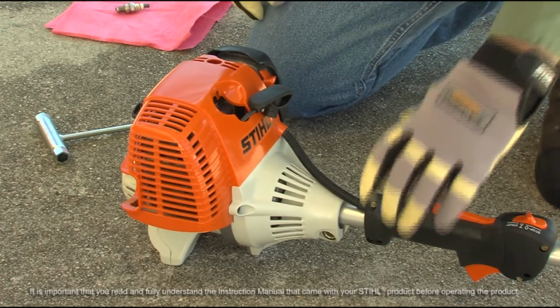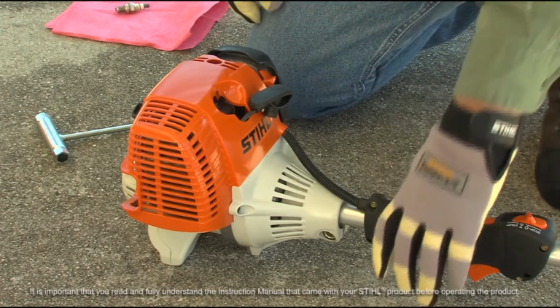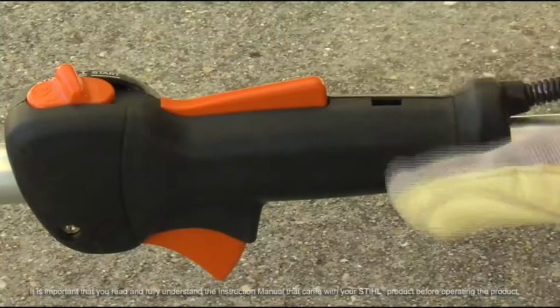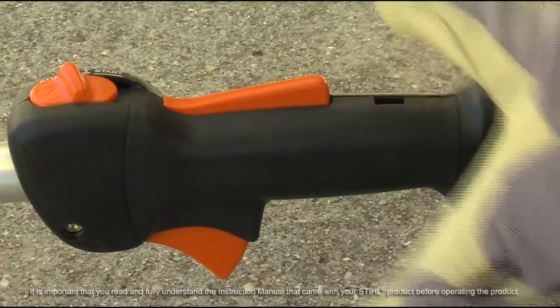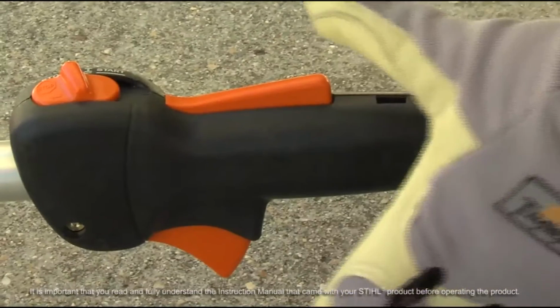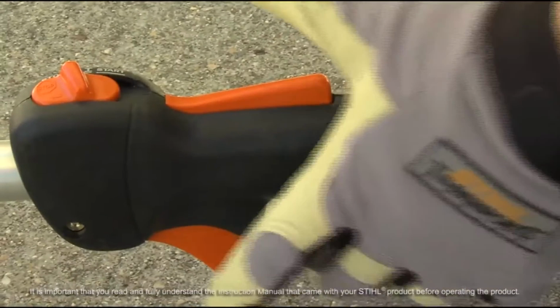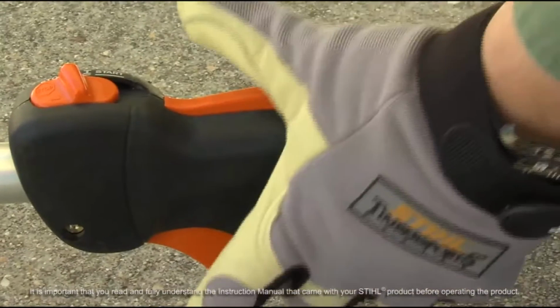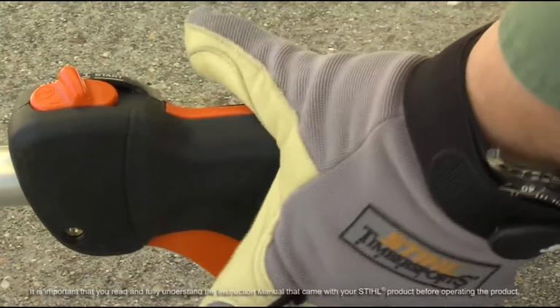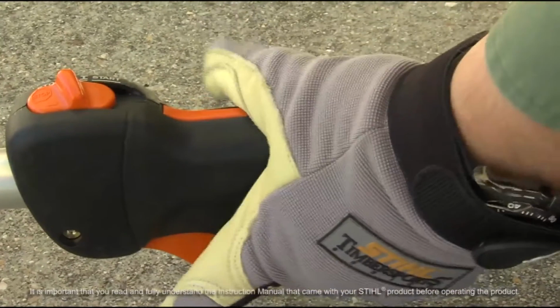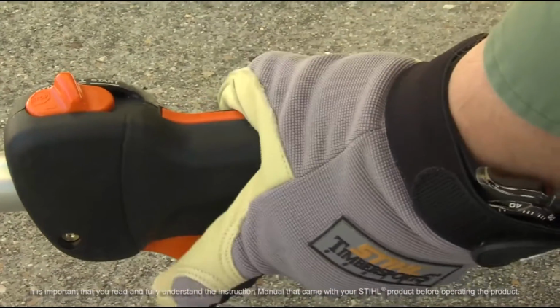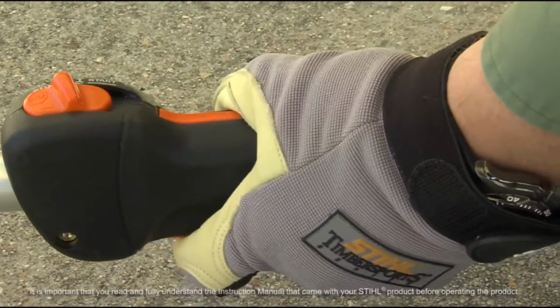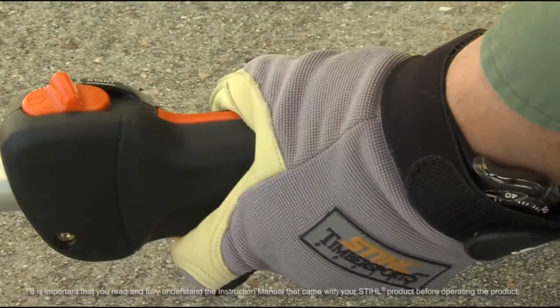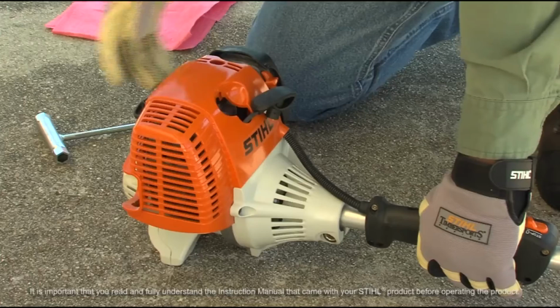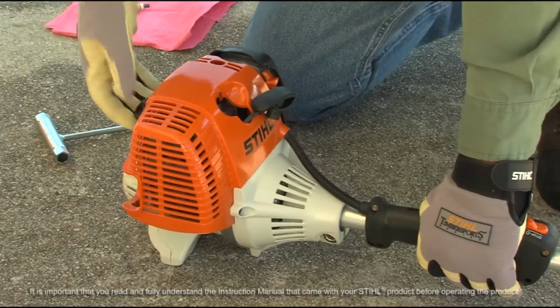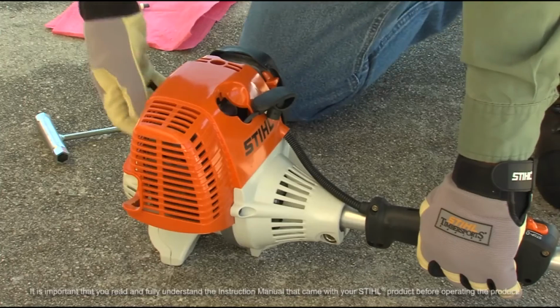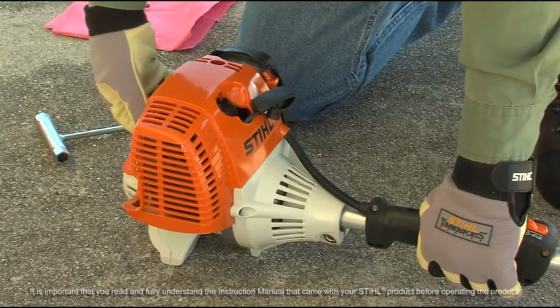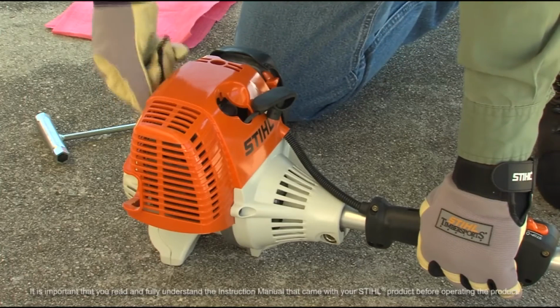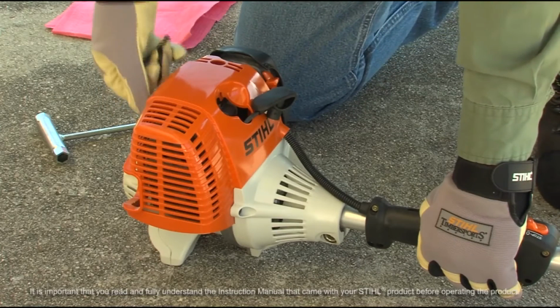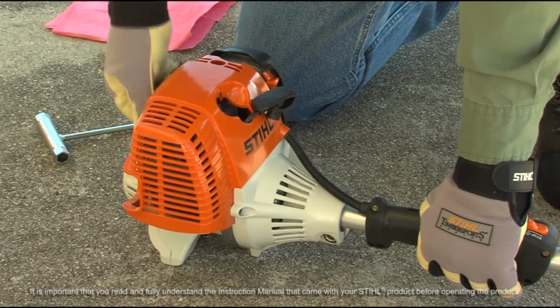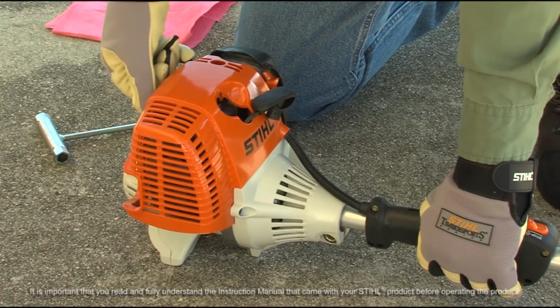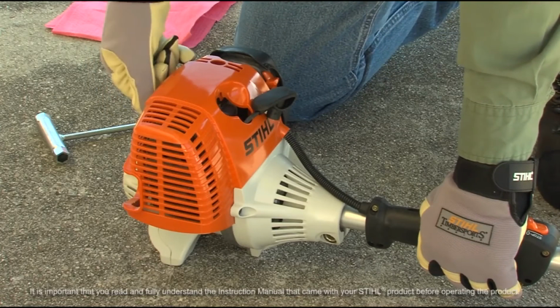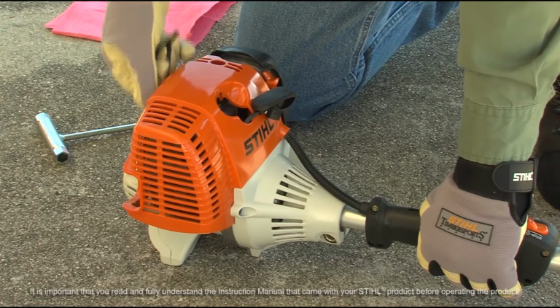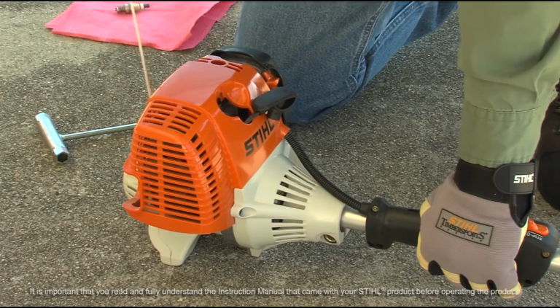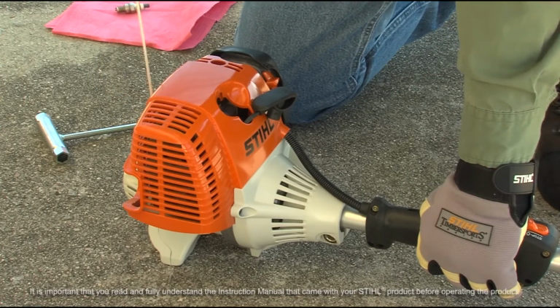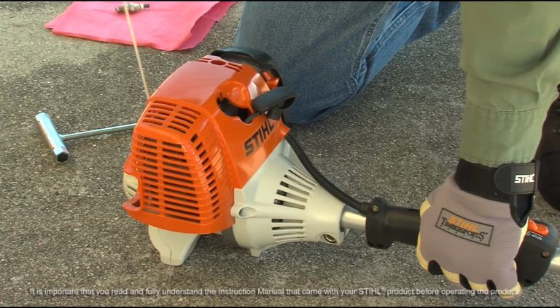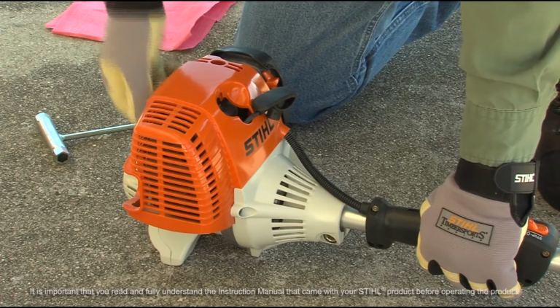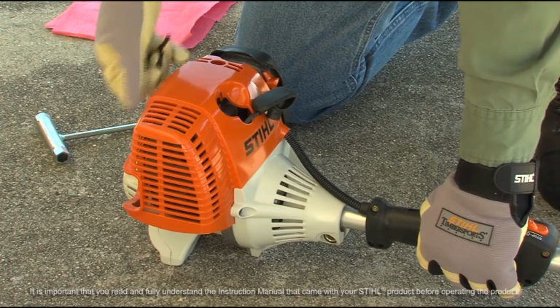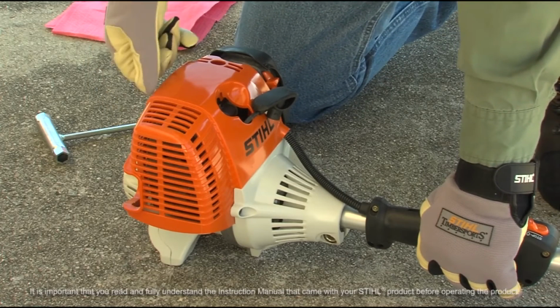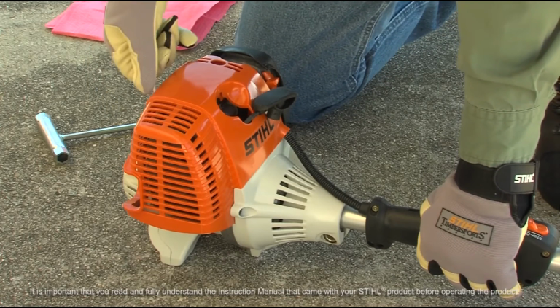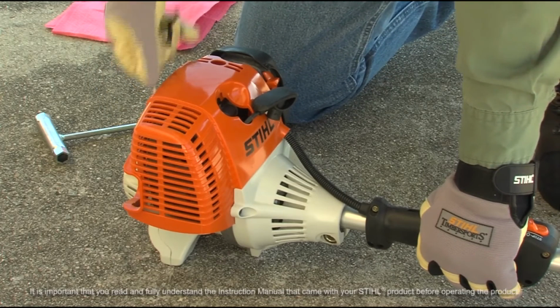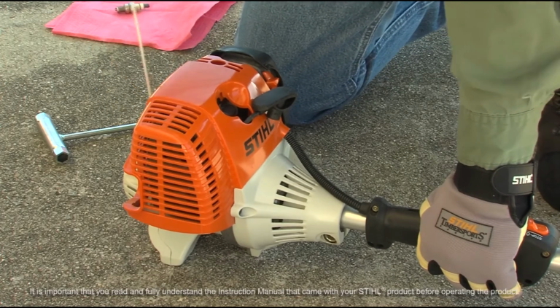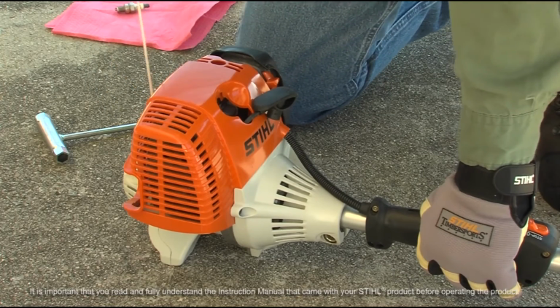Holding the throttle trigger in the wide open position, pull on the starter rope several times to clear the cylinder of excess fuel.